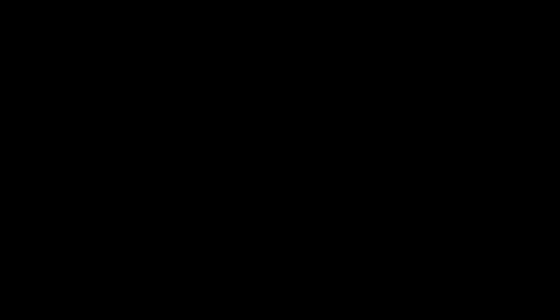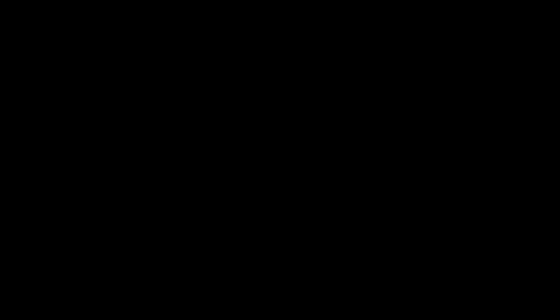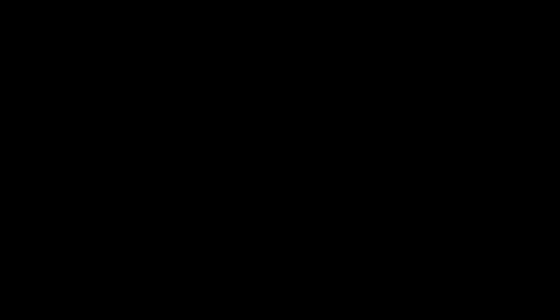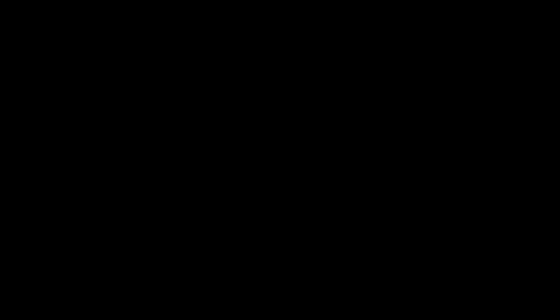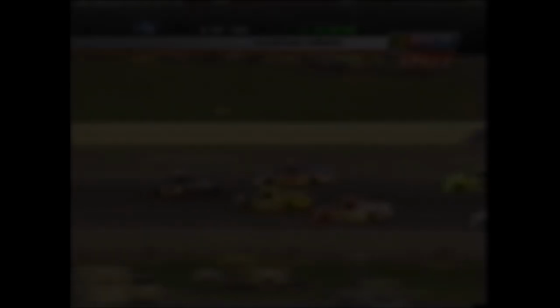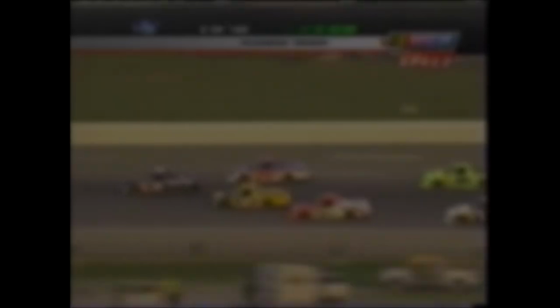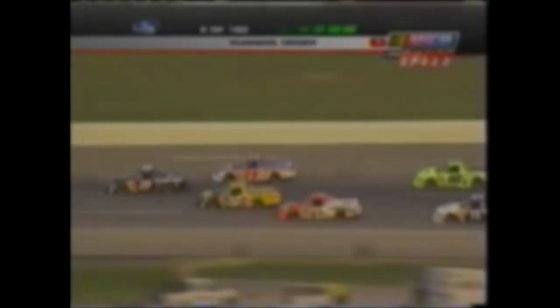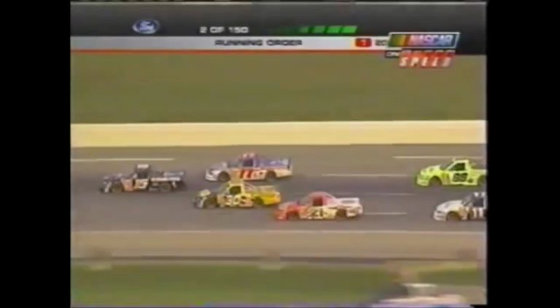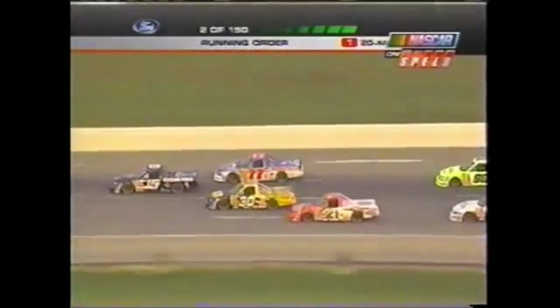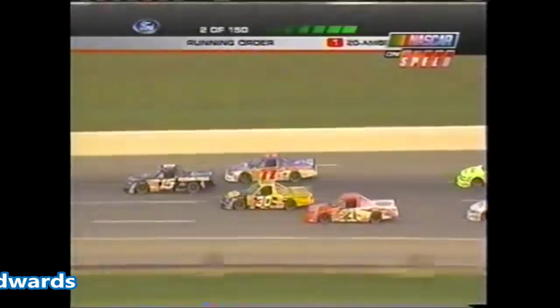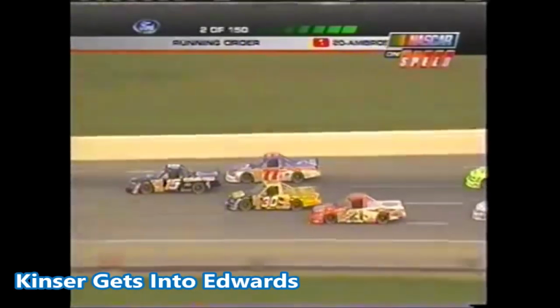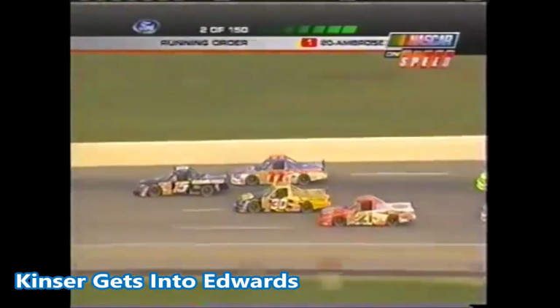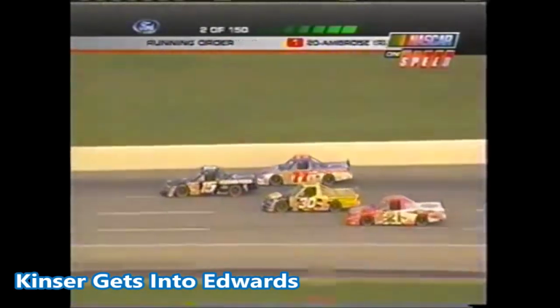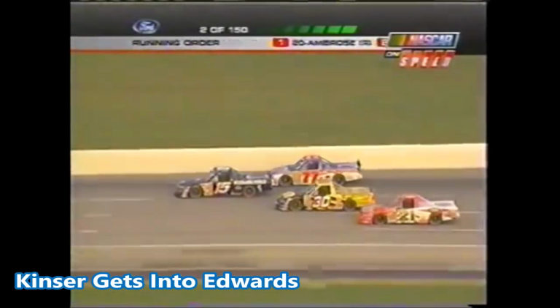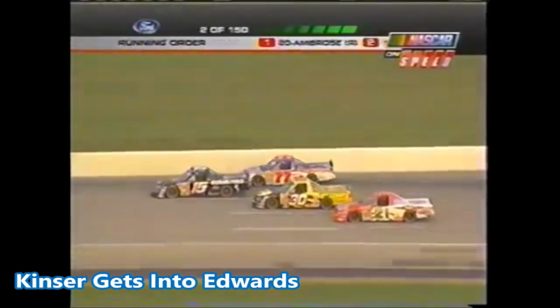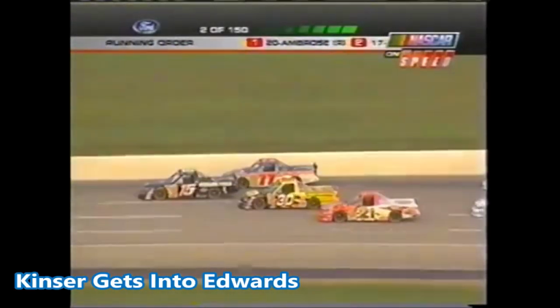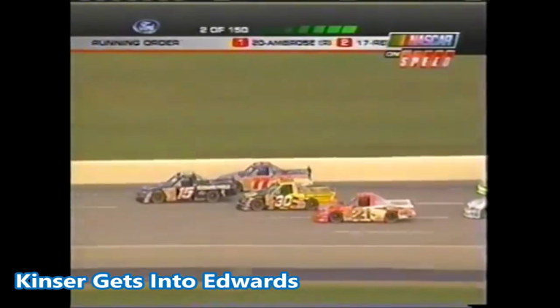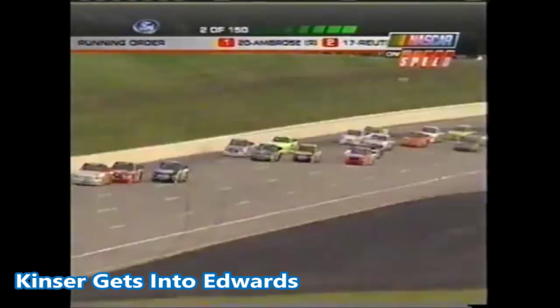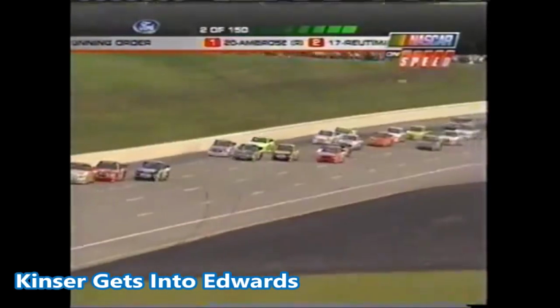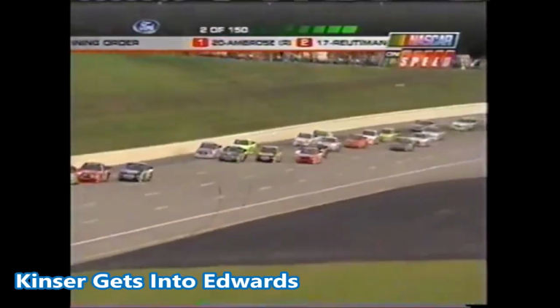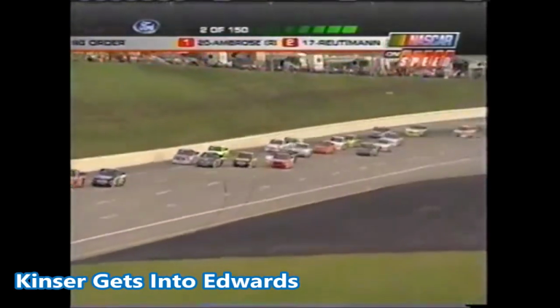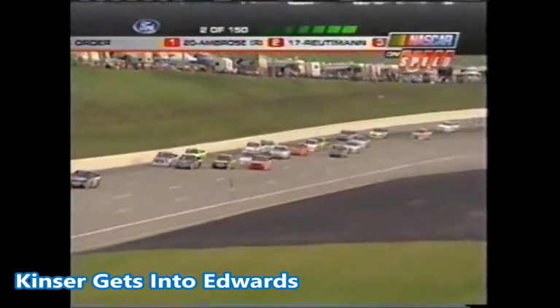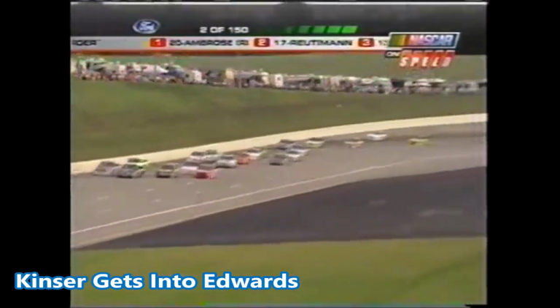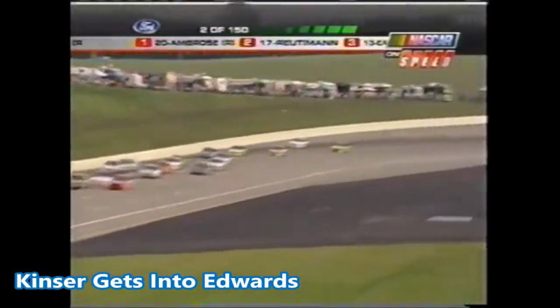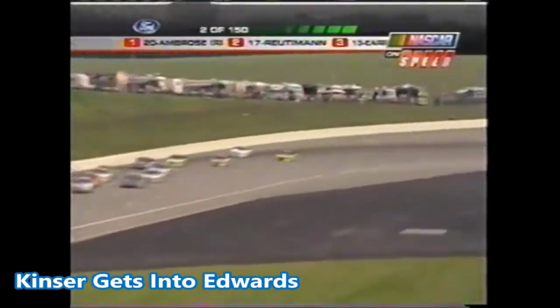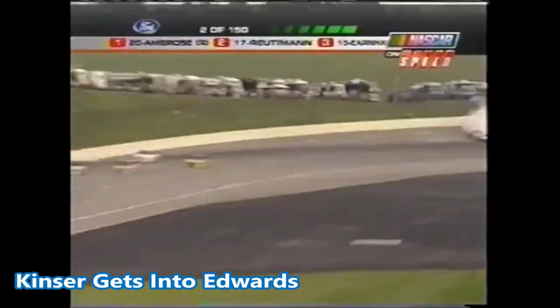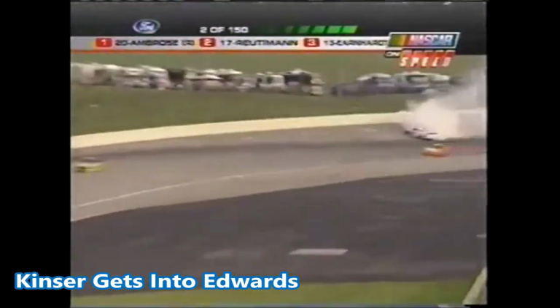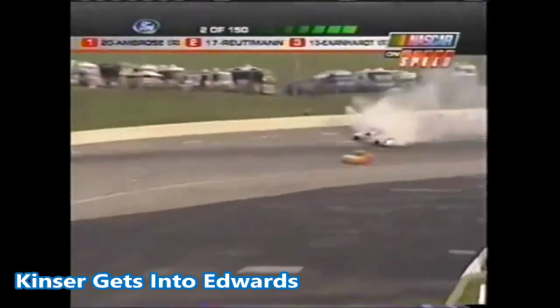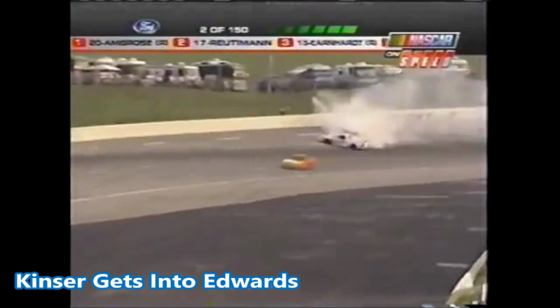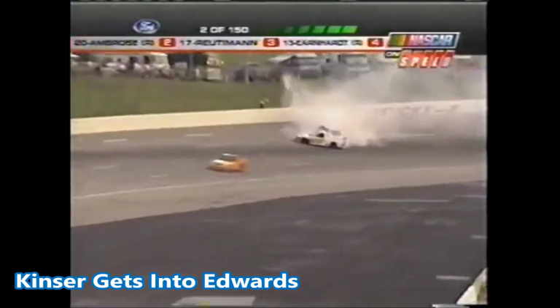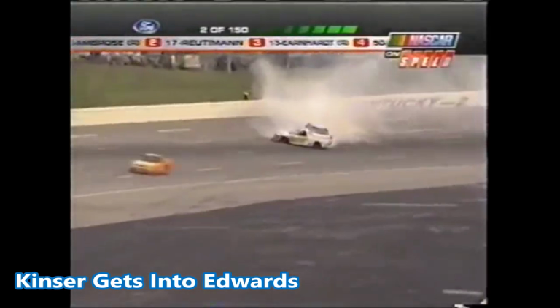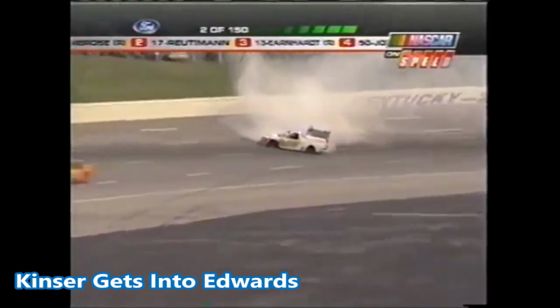Forget about all that, just go racing. He's at front. Problems in turn number two — we've got an accident, a couple trucks spinning around.